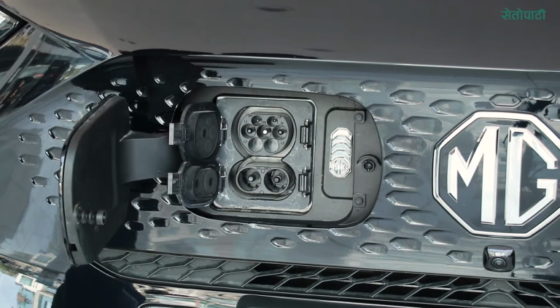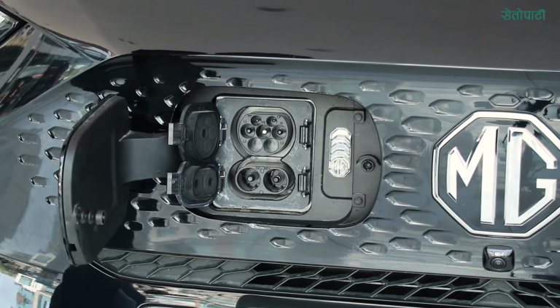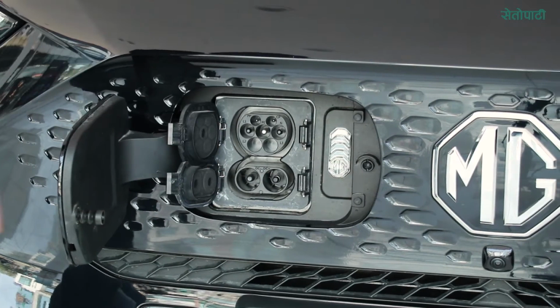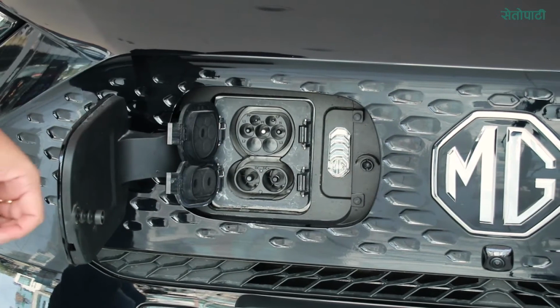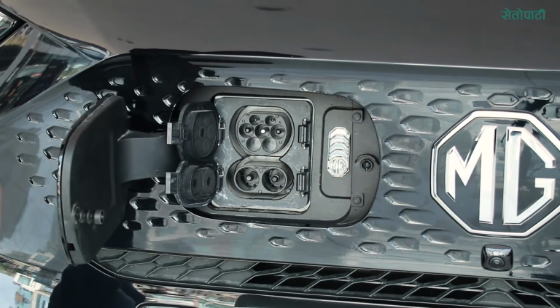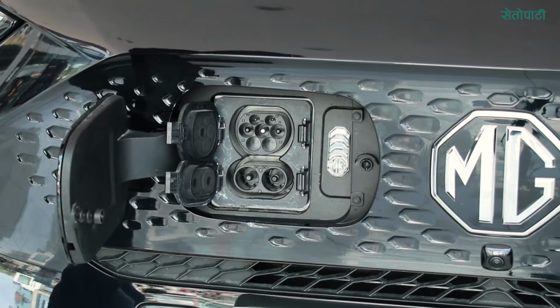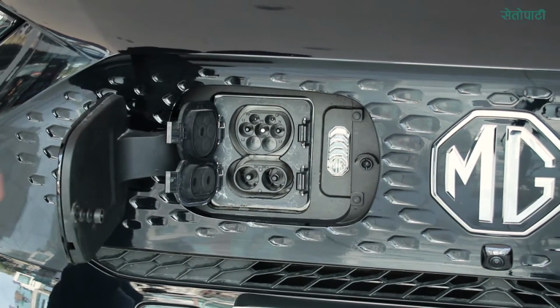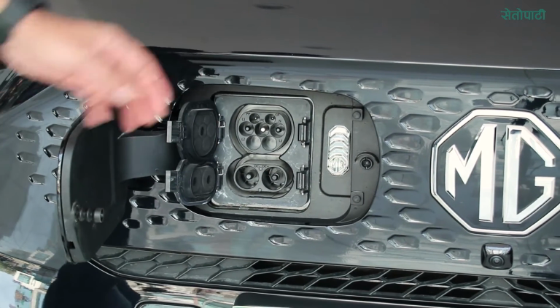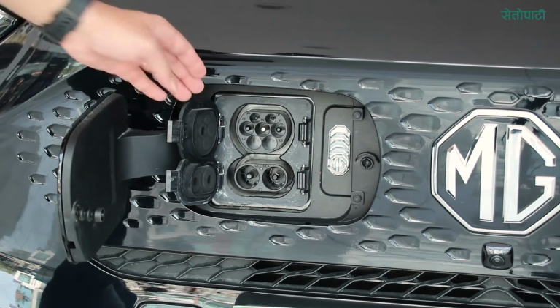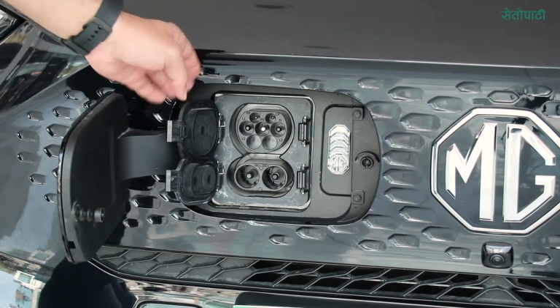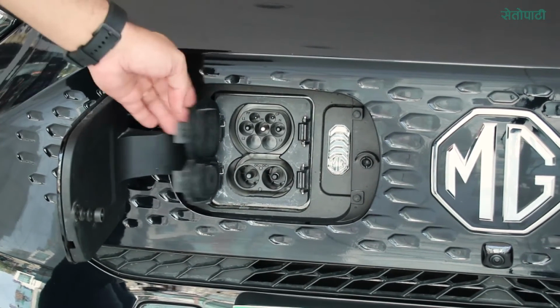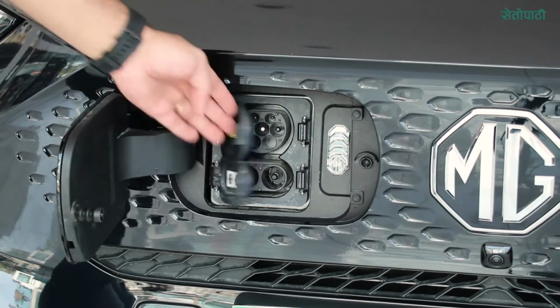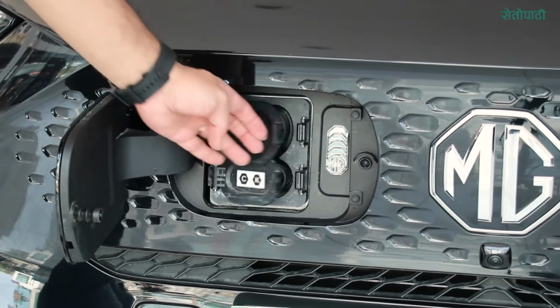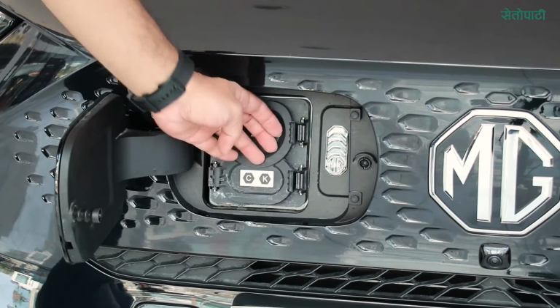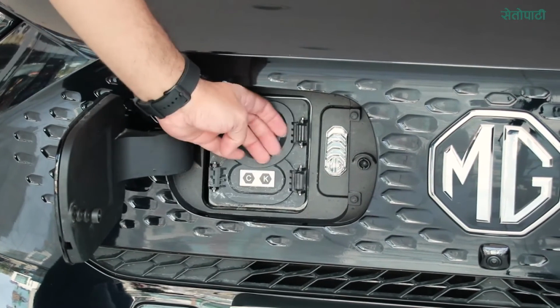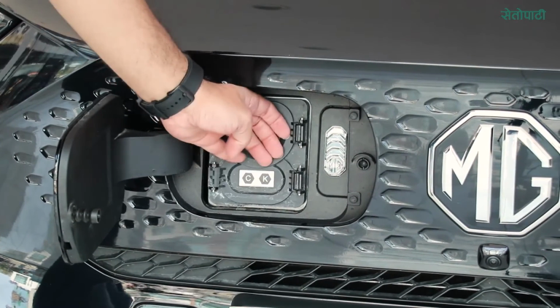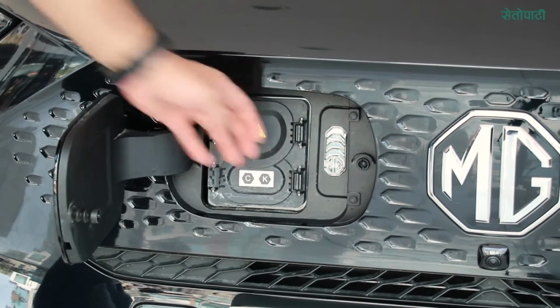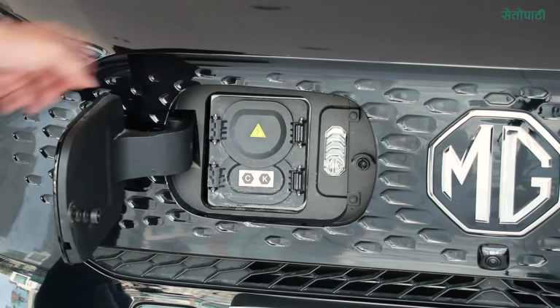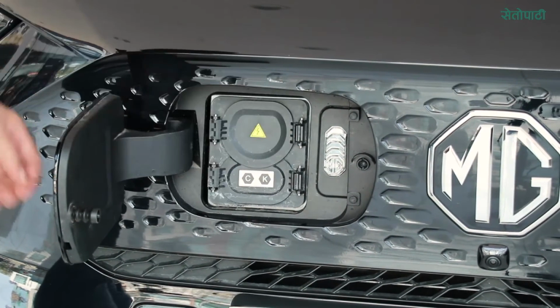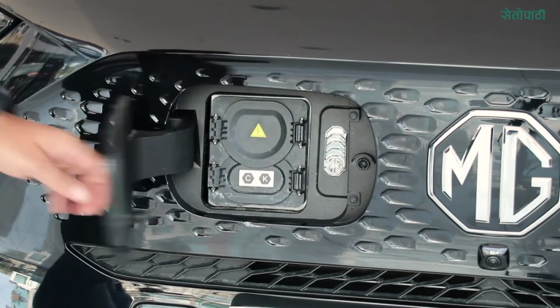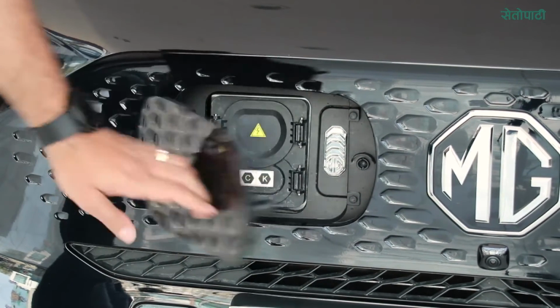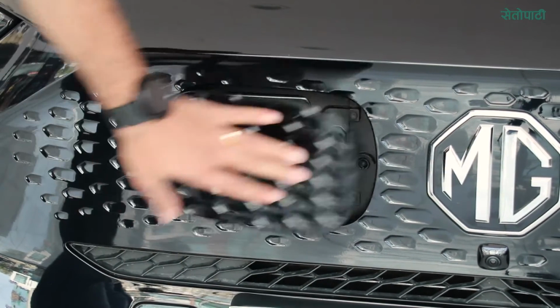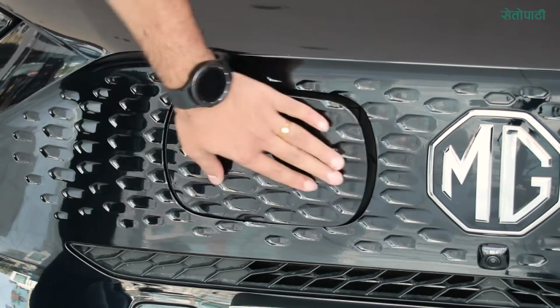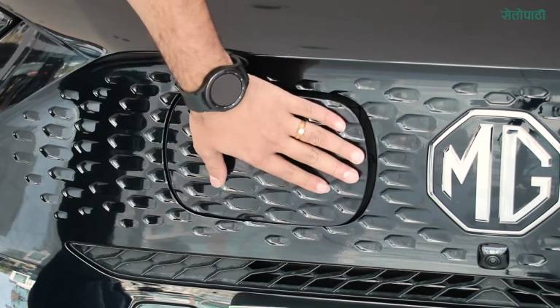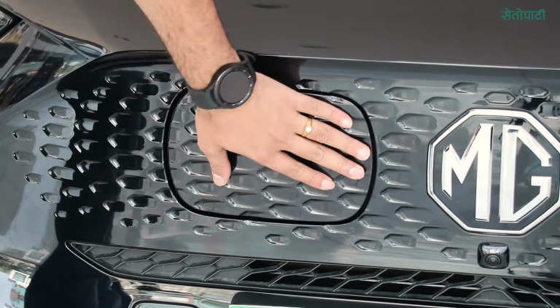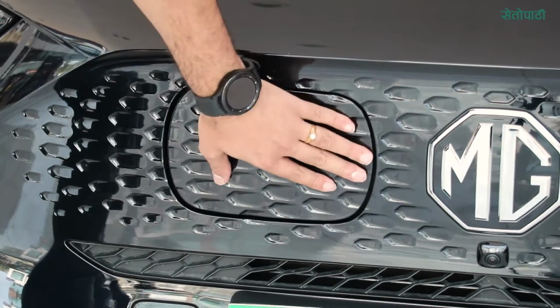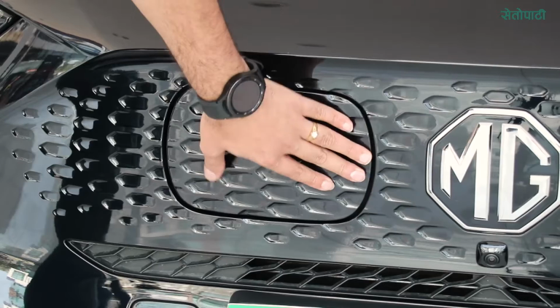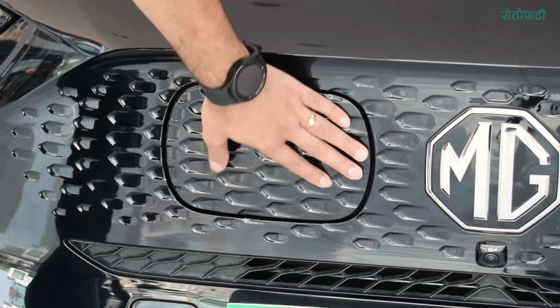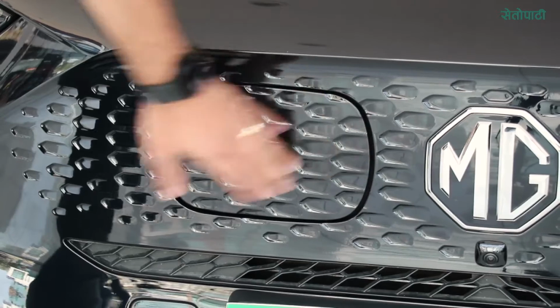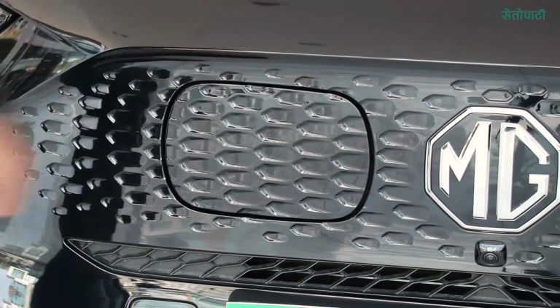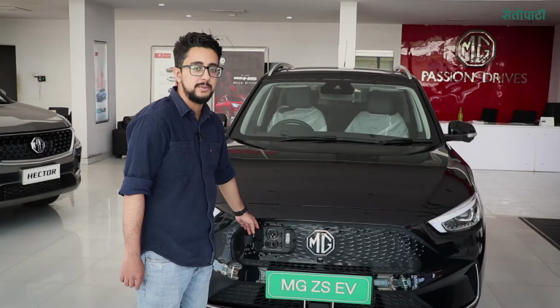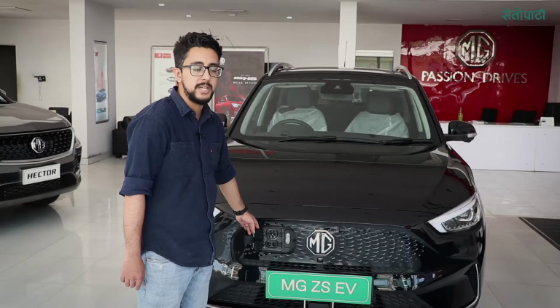We also have DC fast charging. With DC, we can charge the car to 80% in just 30 minutes.